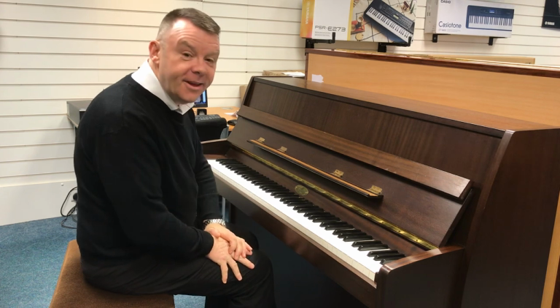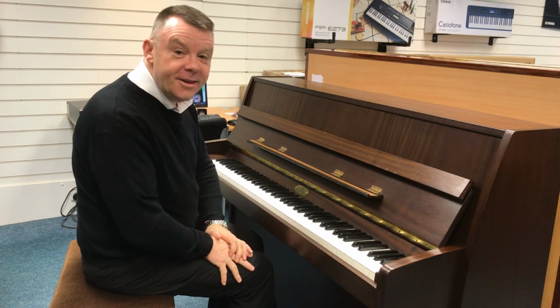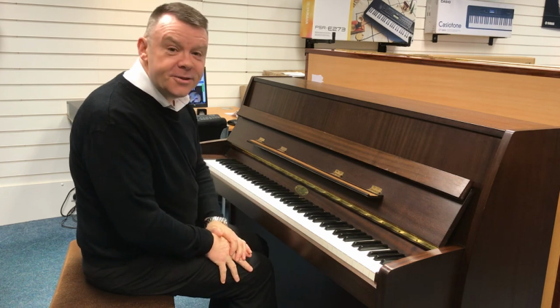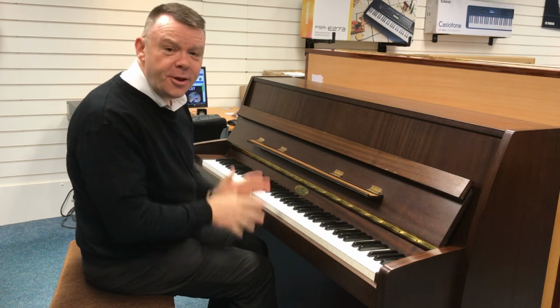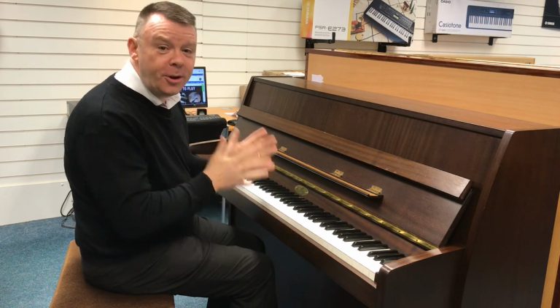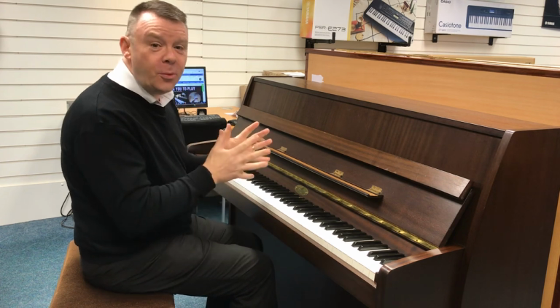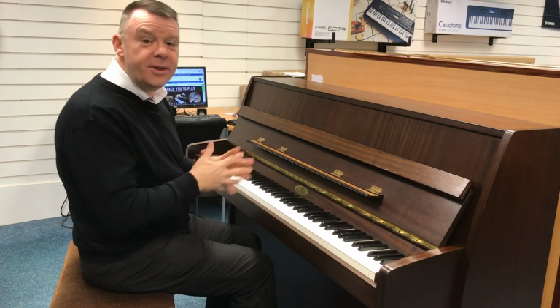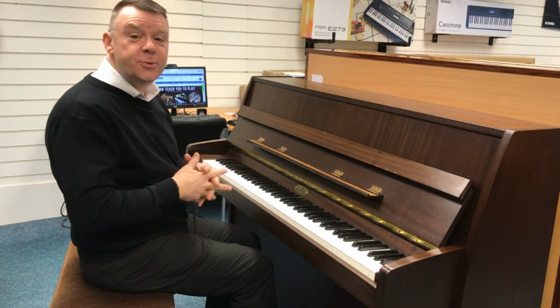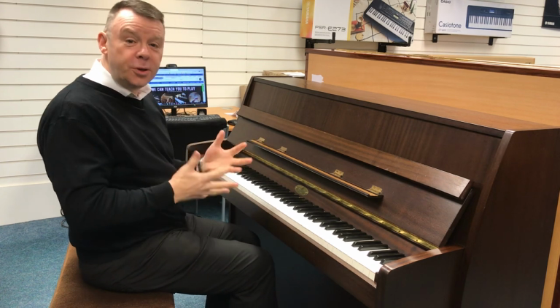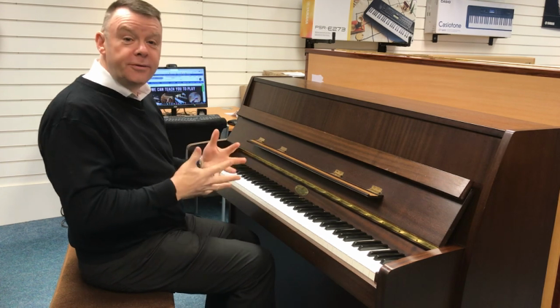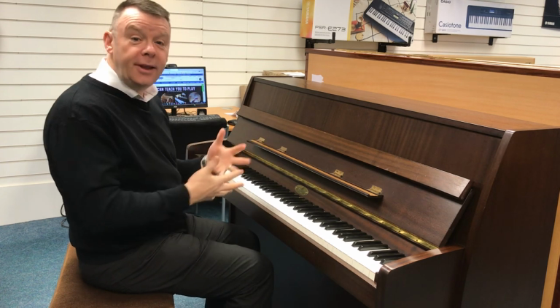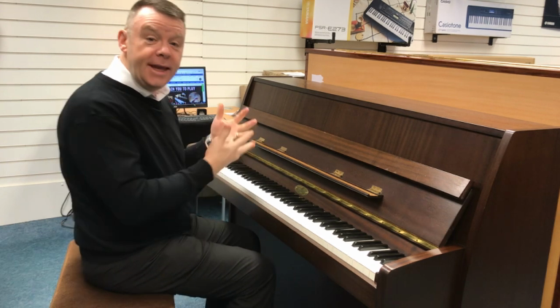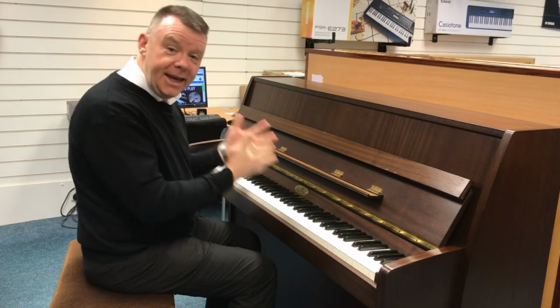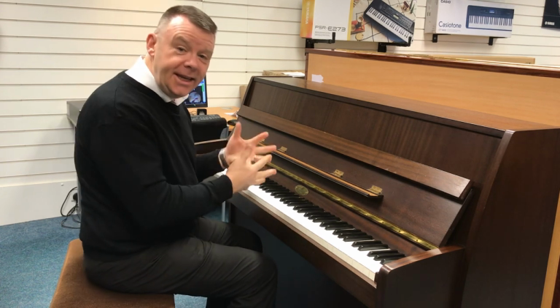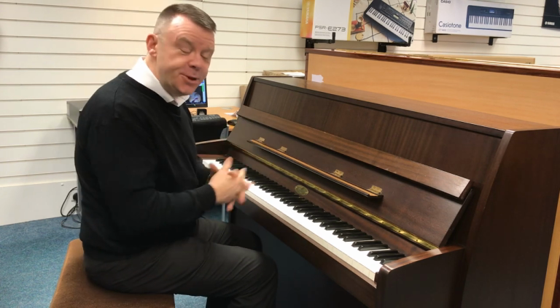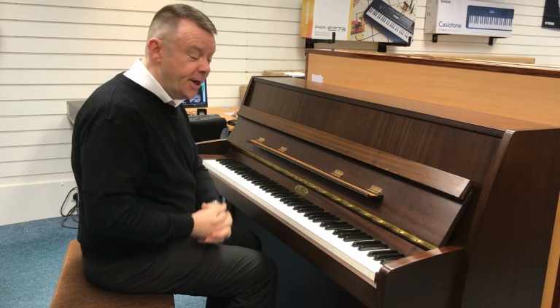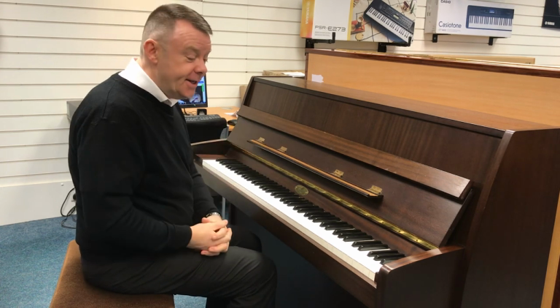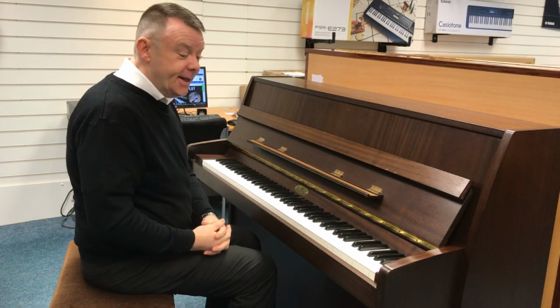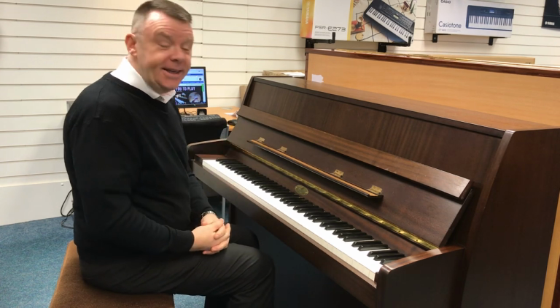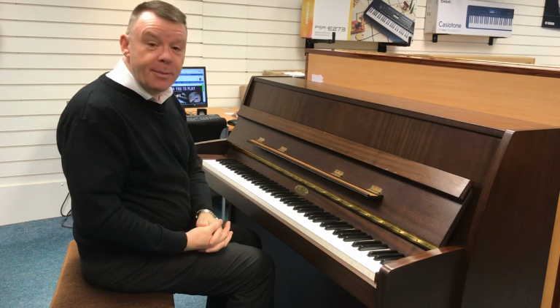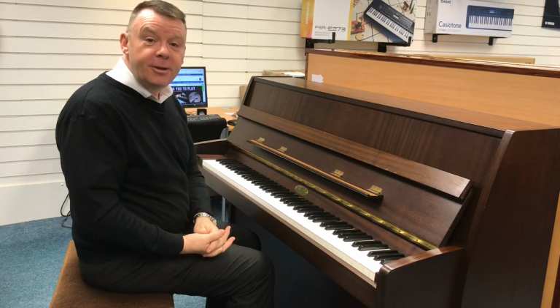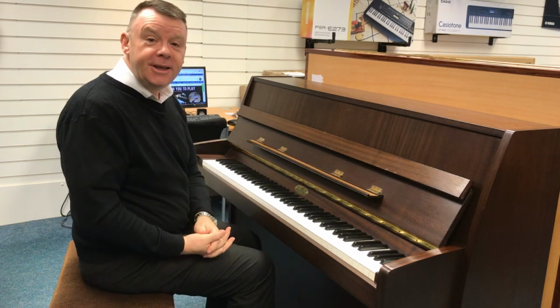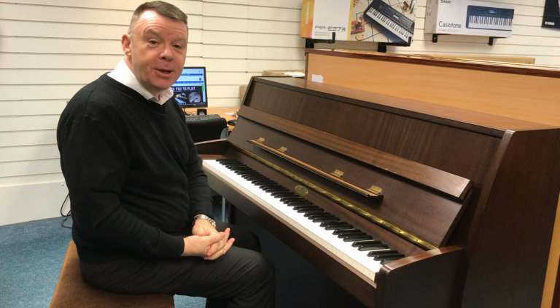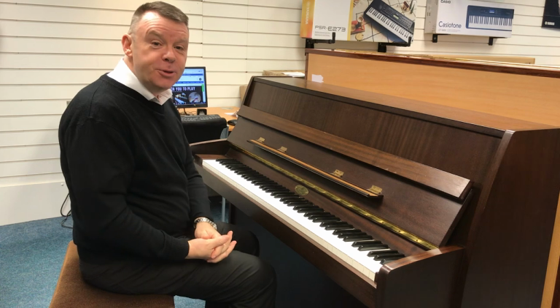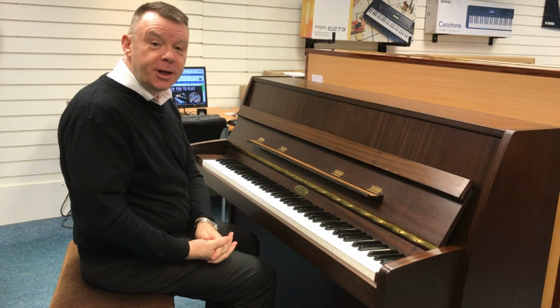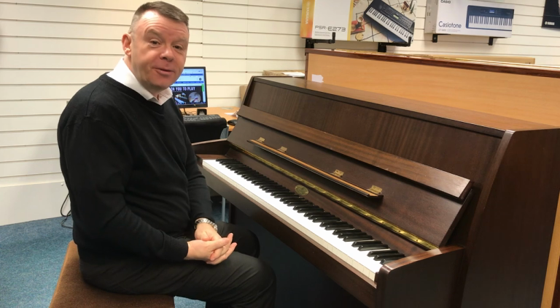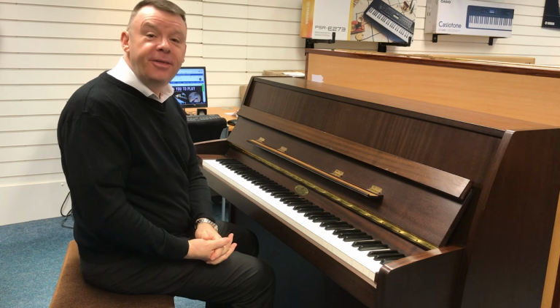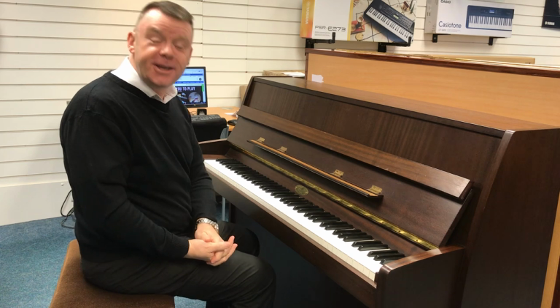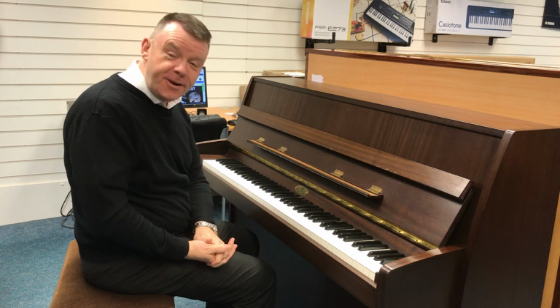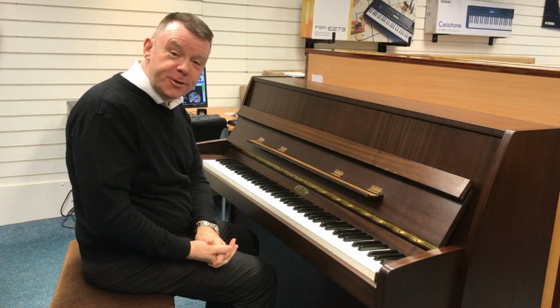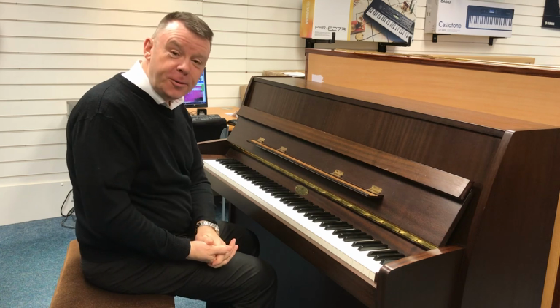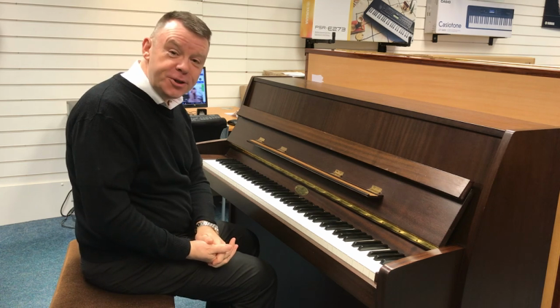So there we go with this wonderful English-made Kemble Cambridge piano. Thanks very much for watching.